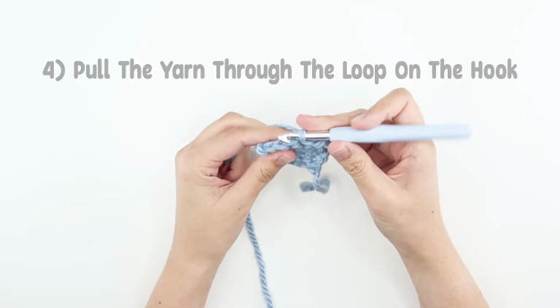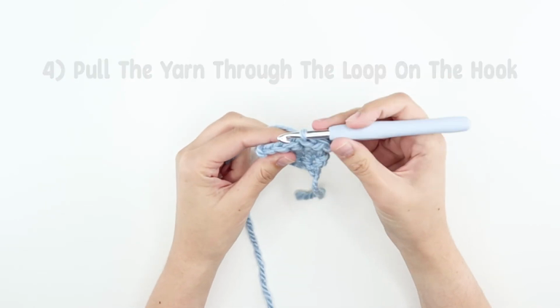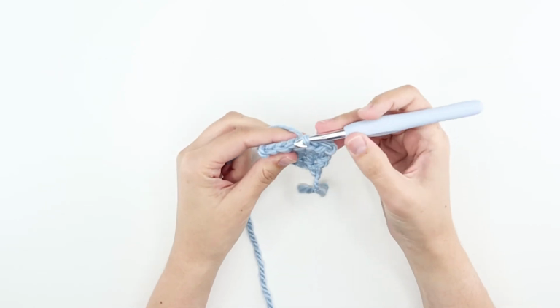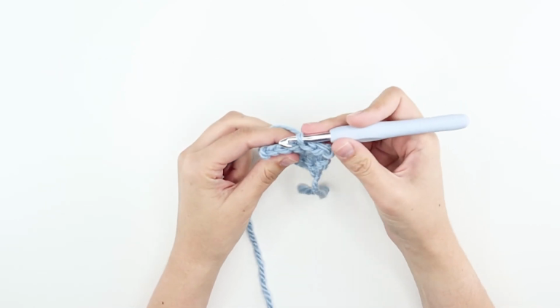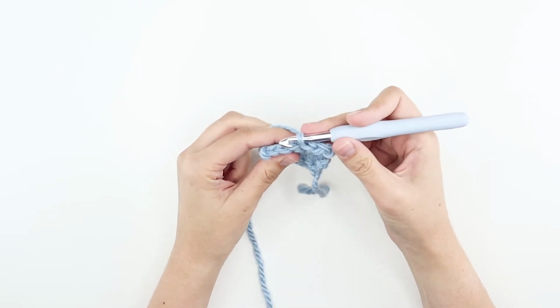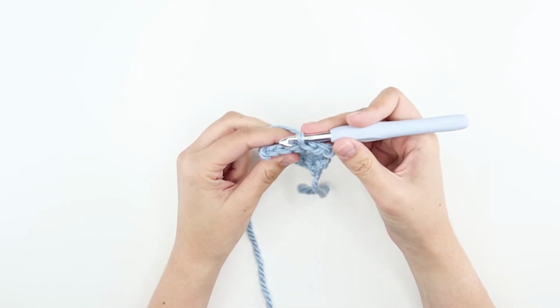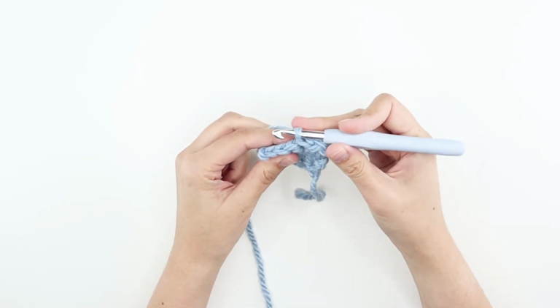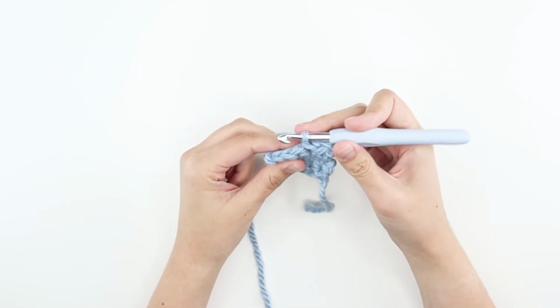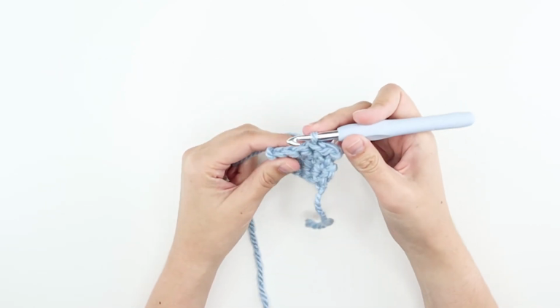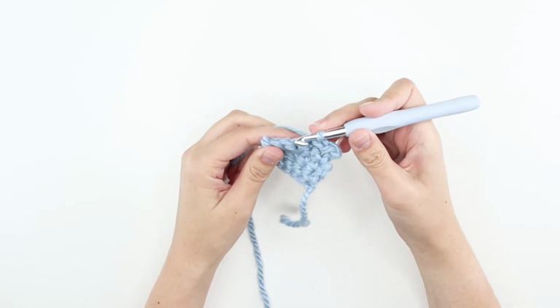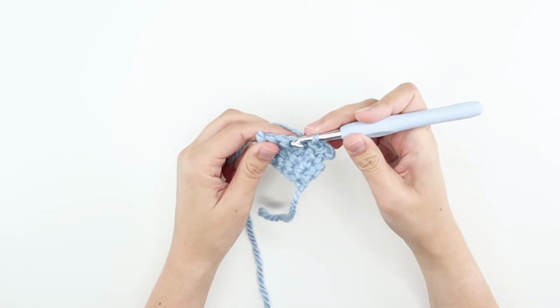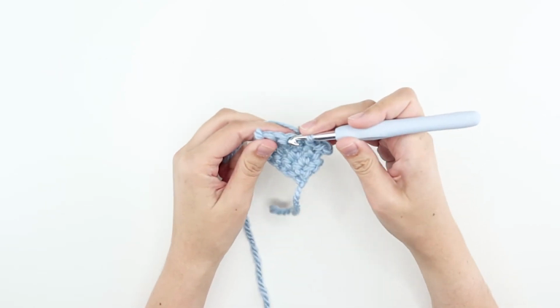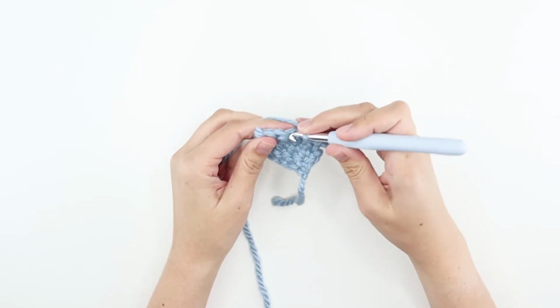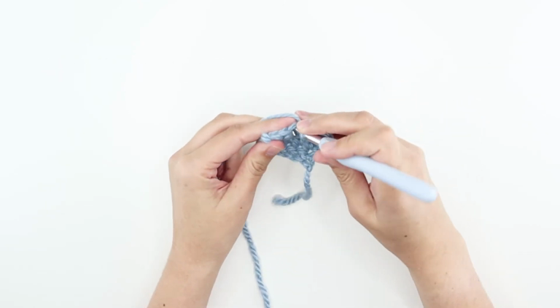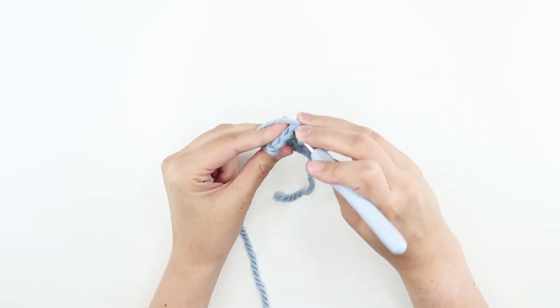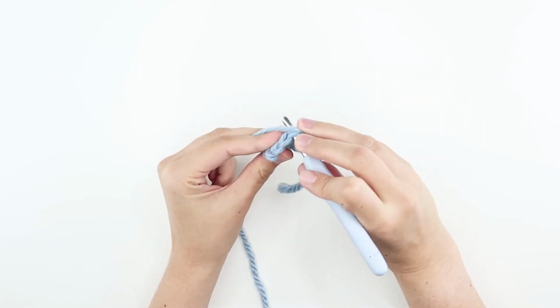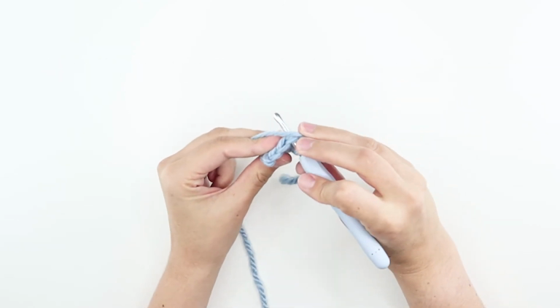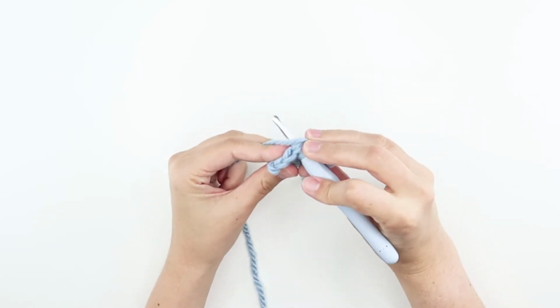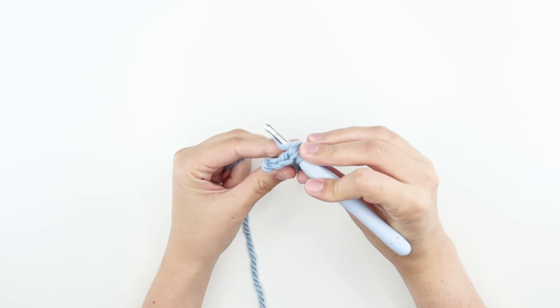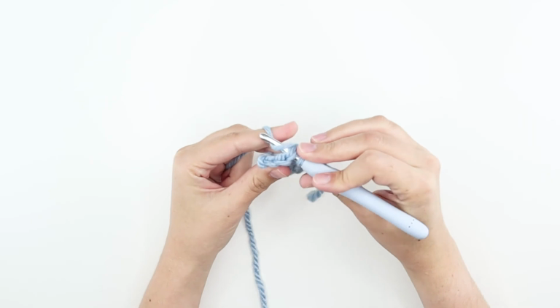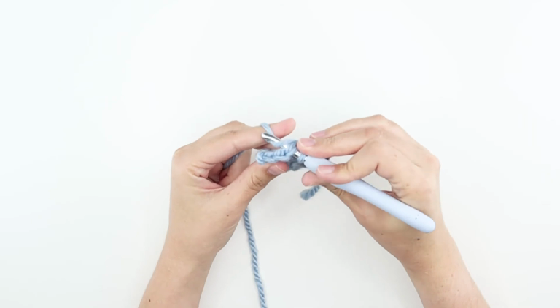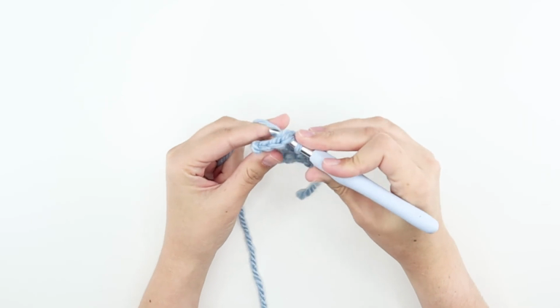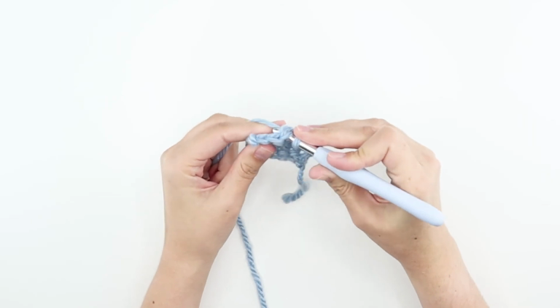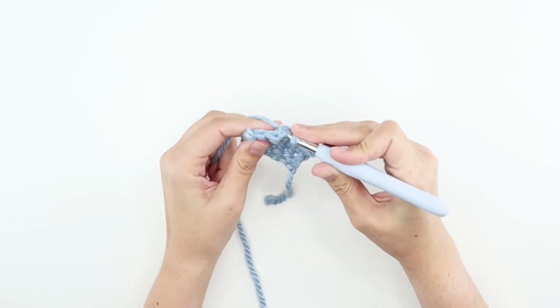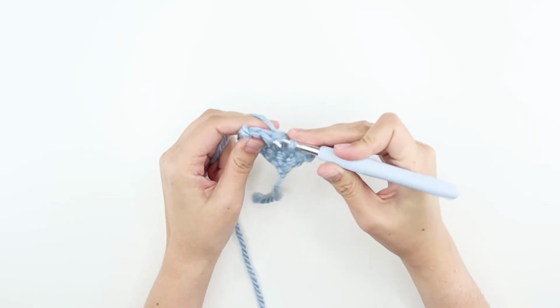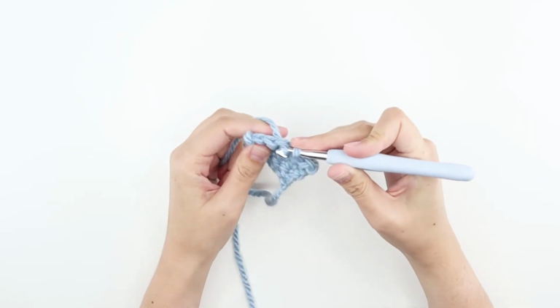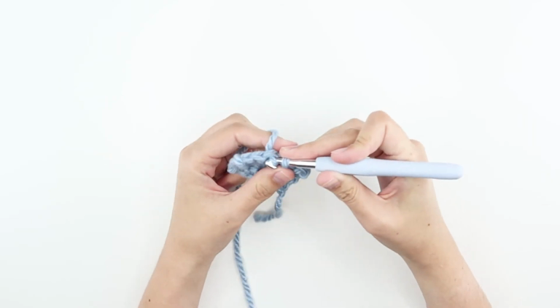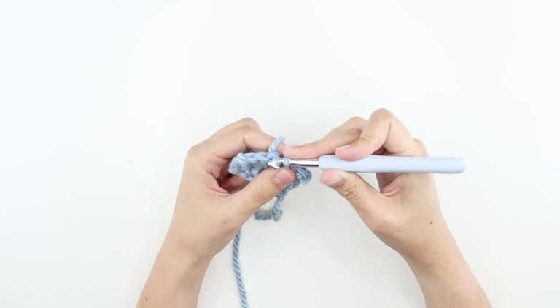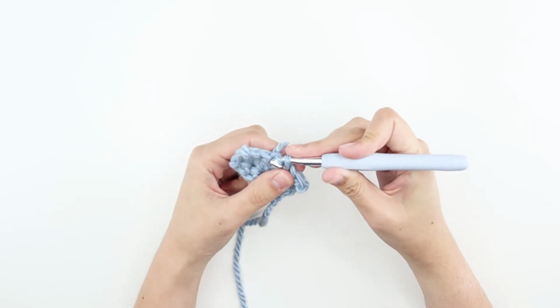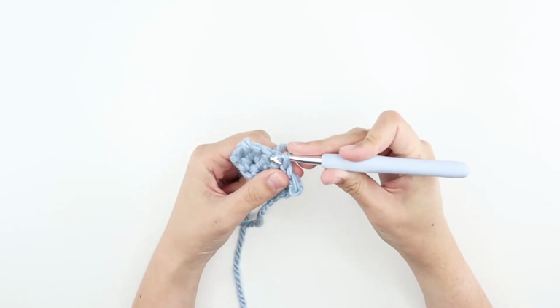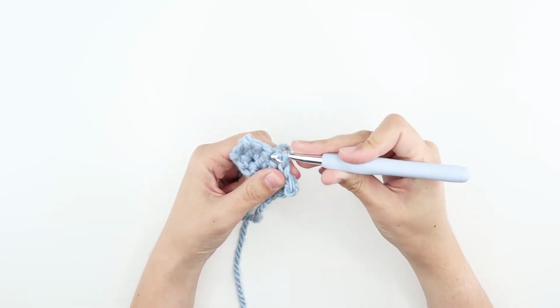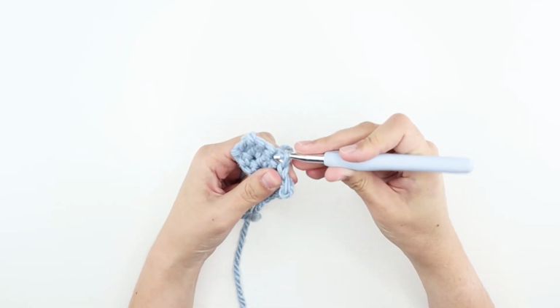Great job. You've just created a slip stitch. Practice before working on your projects.